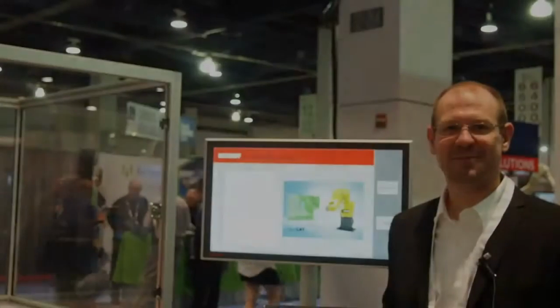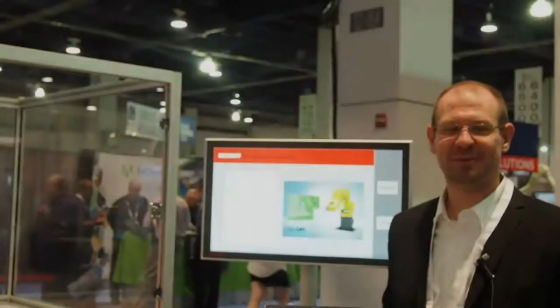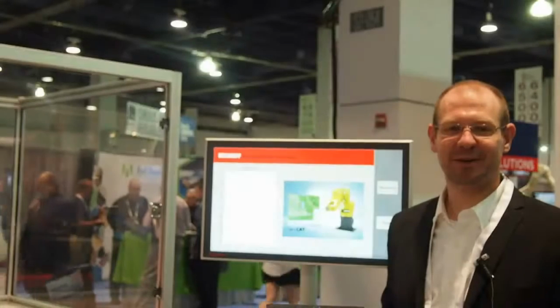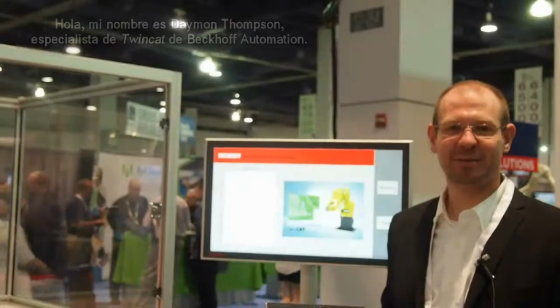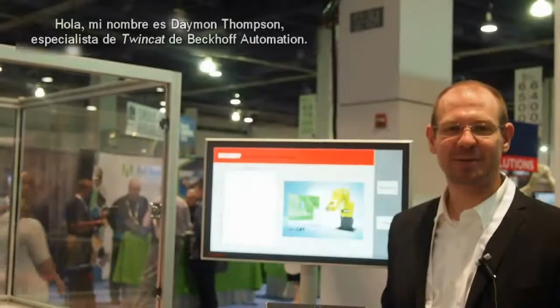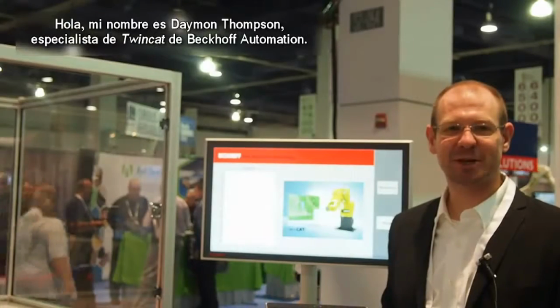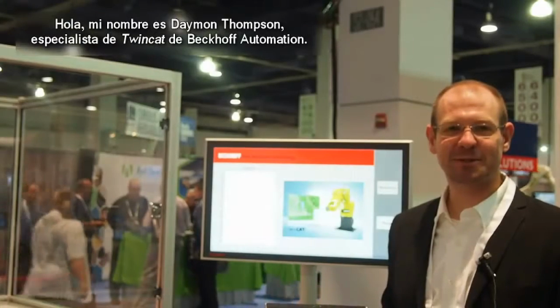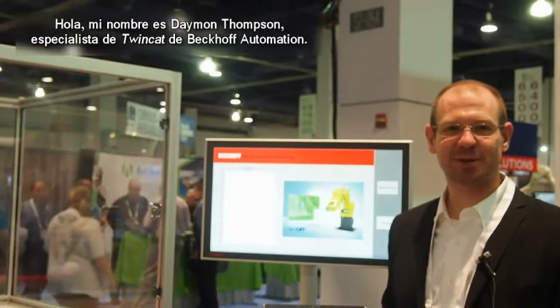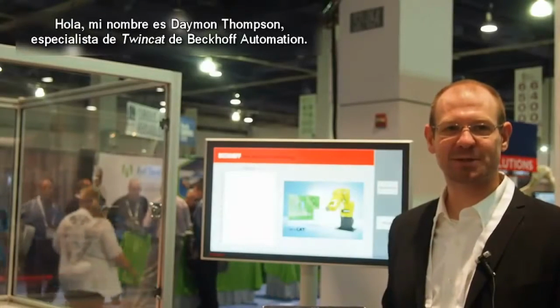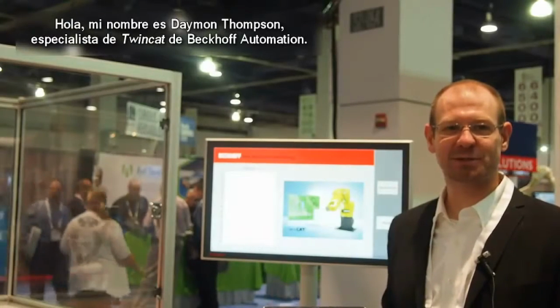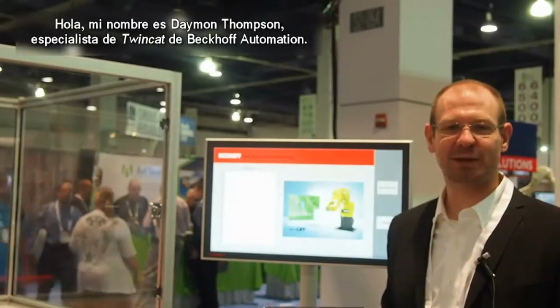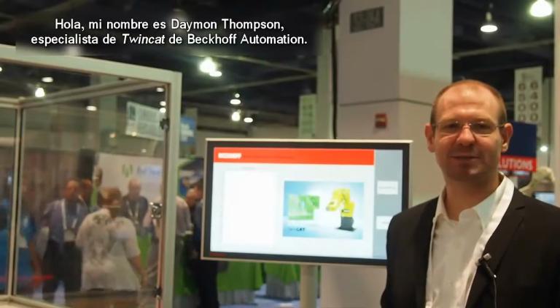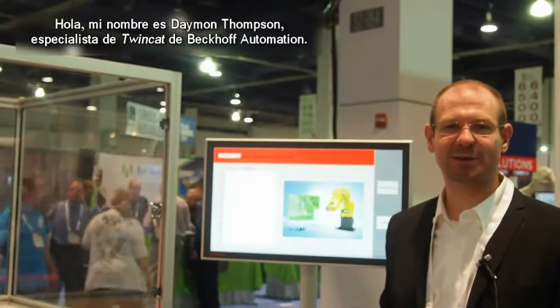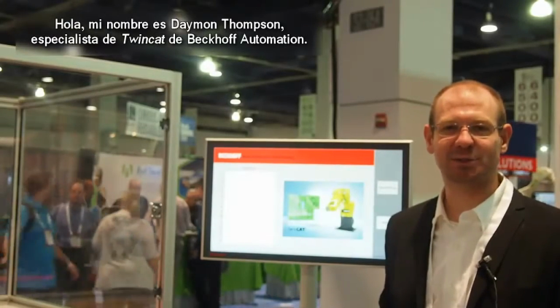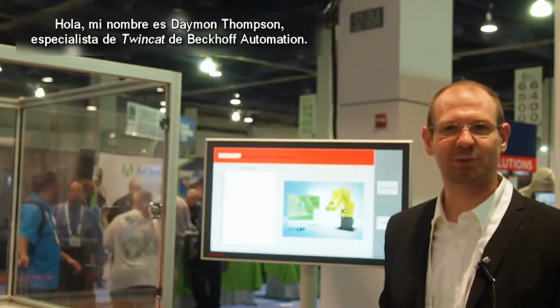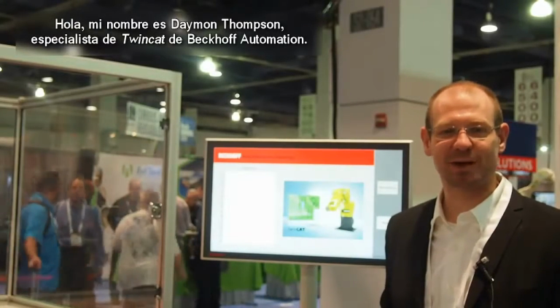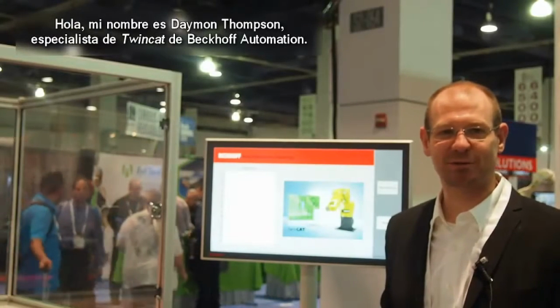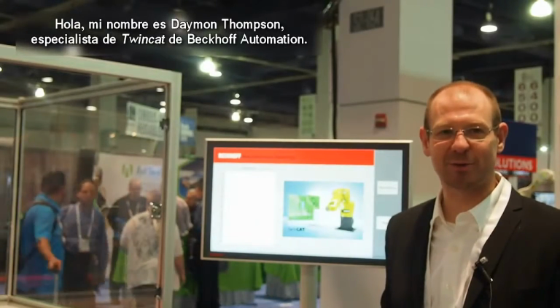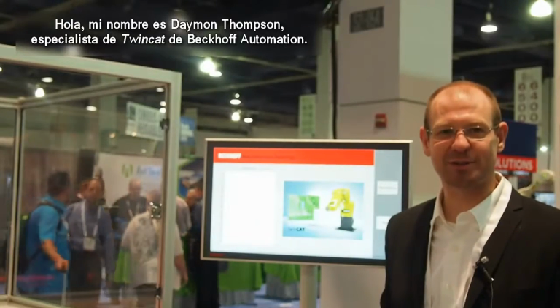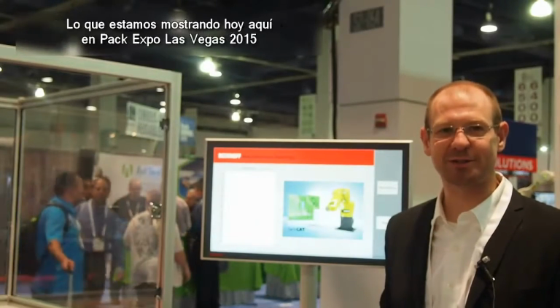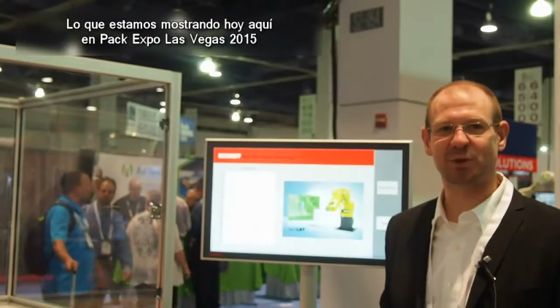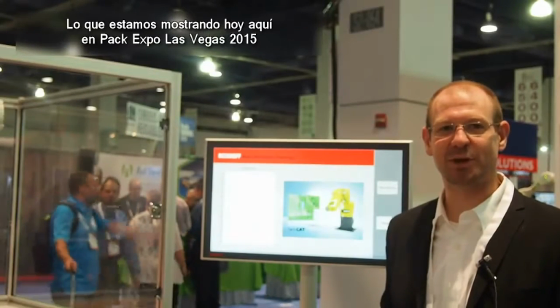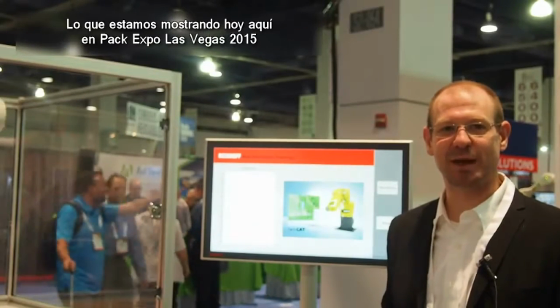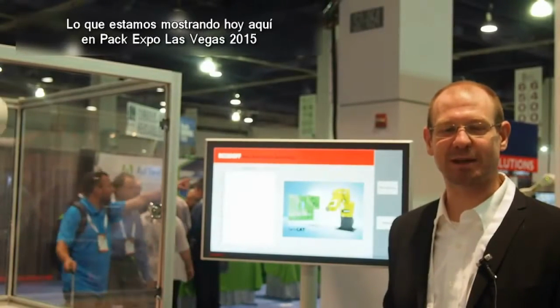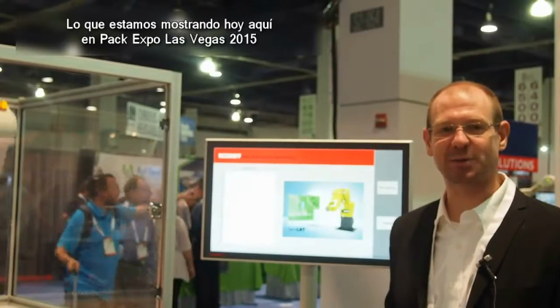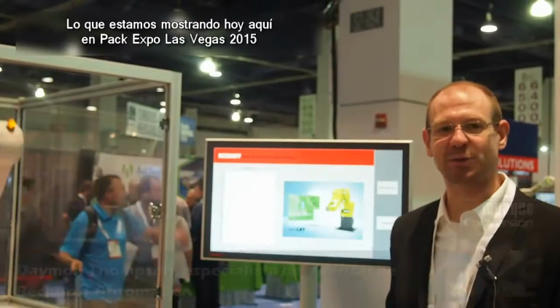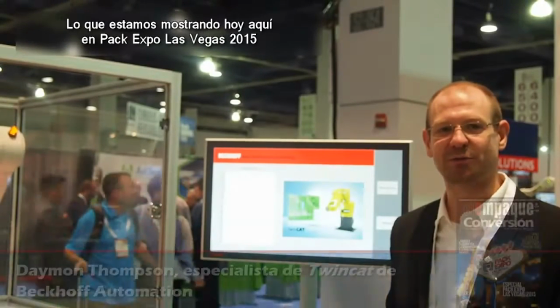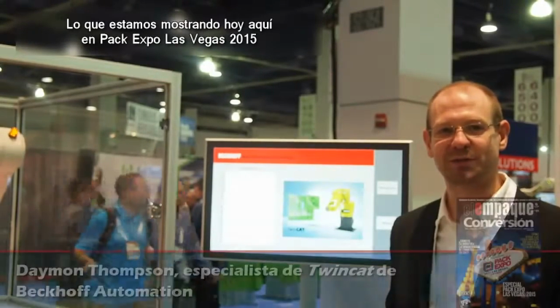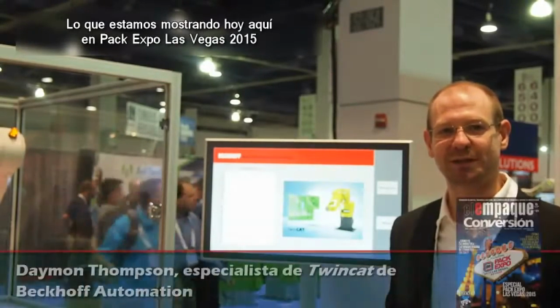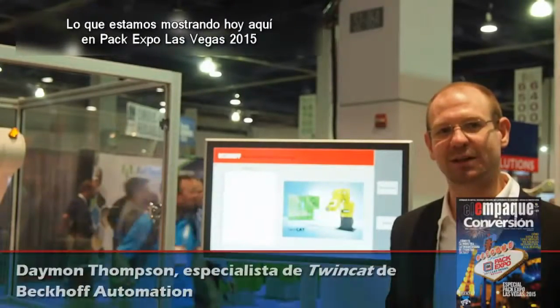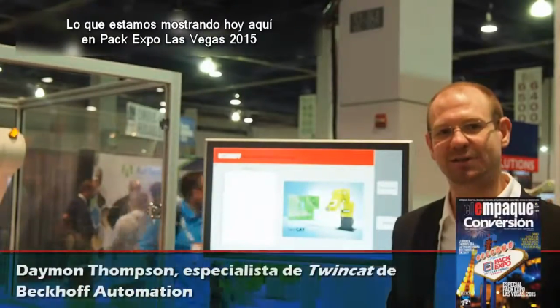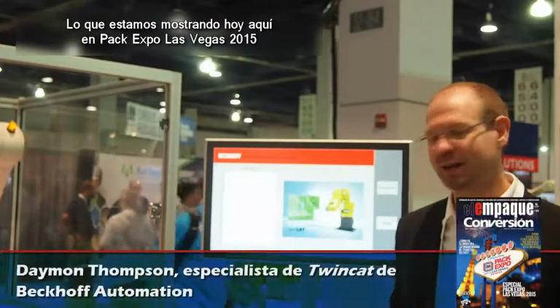My name is Damon Thompson, TwinCats Specialist with Bekoff Automation. We're here at PAC Expo 2015 in Las Vegas.